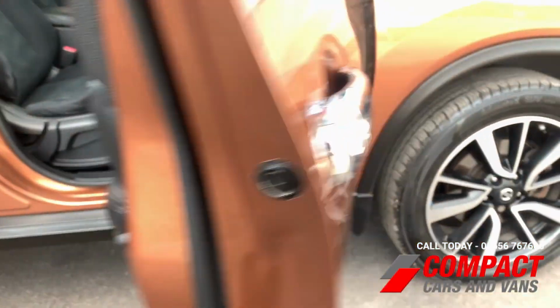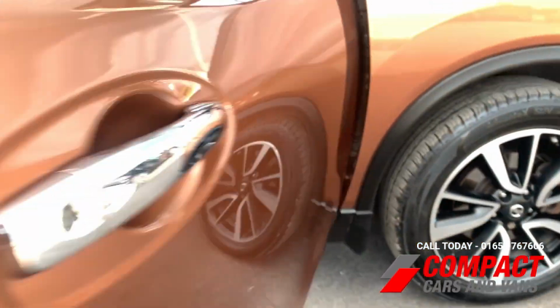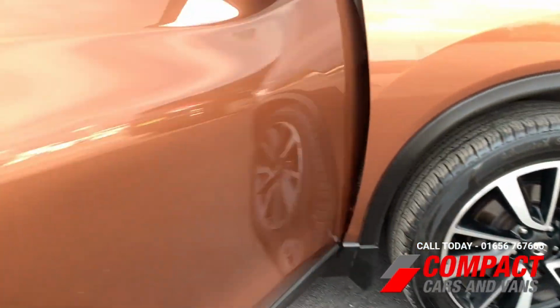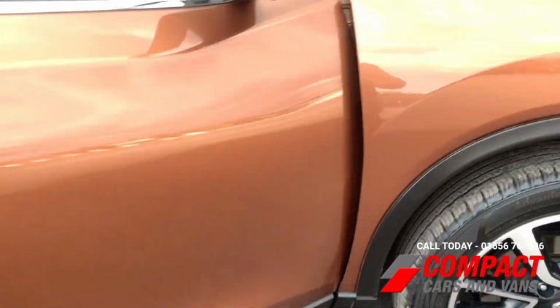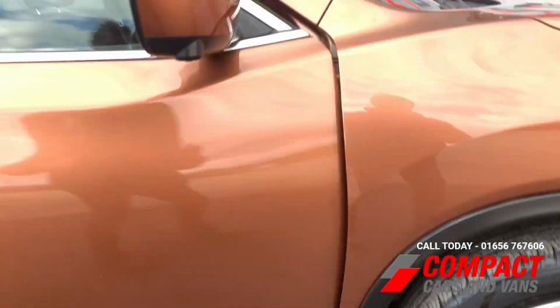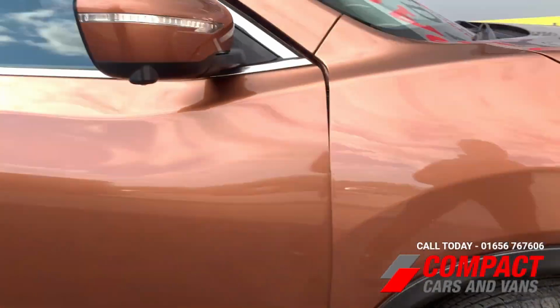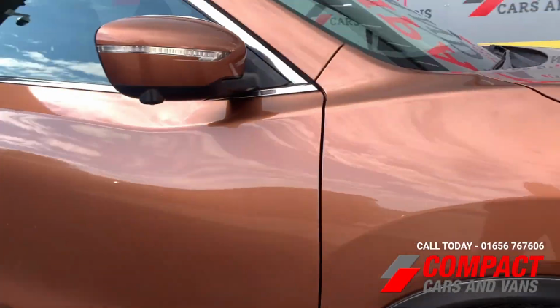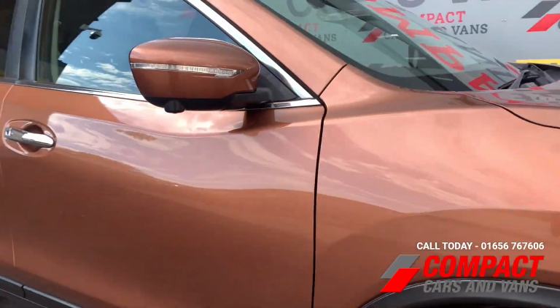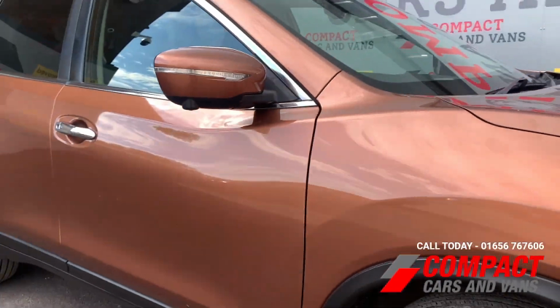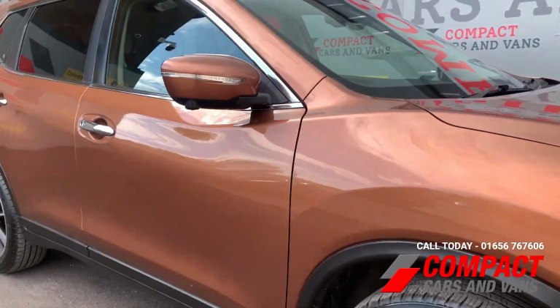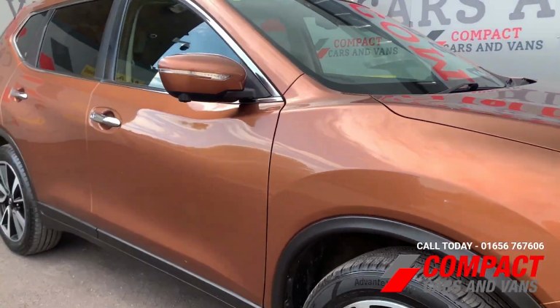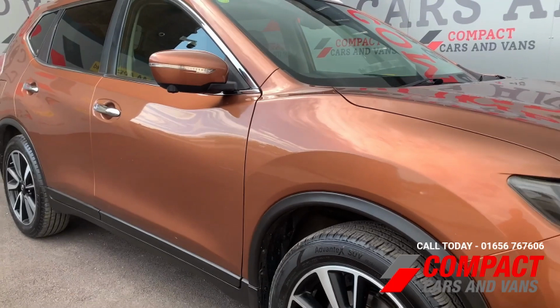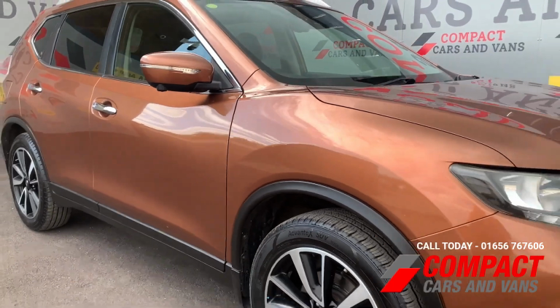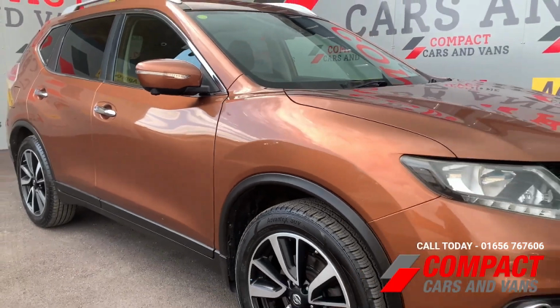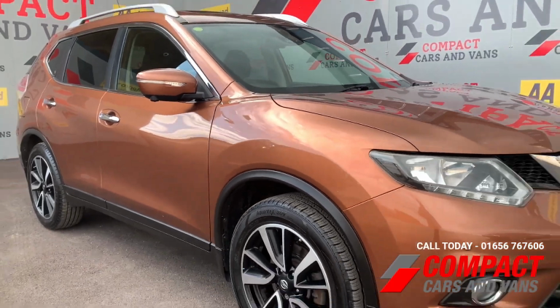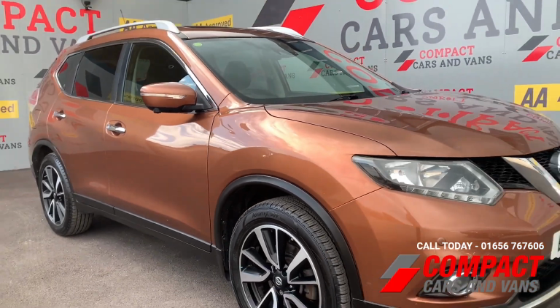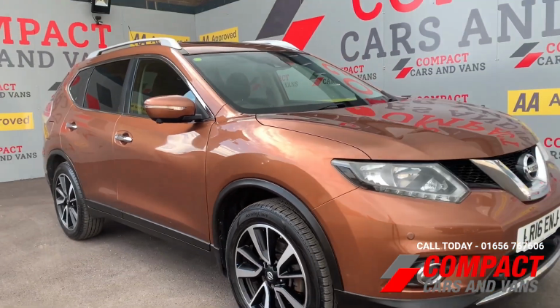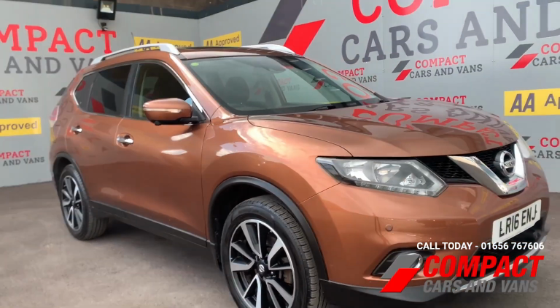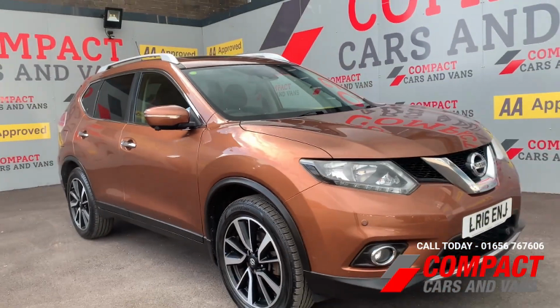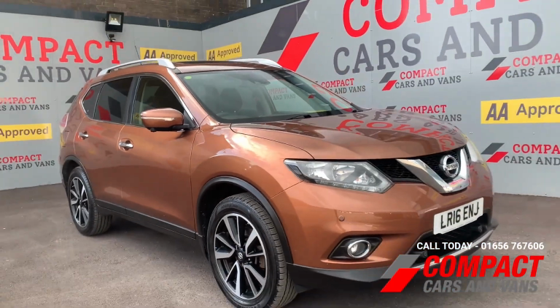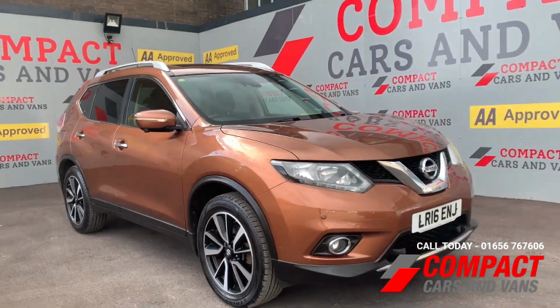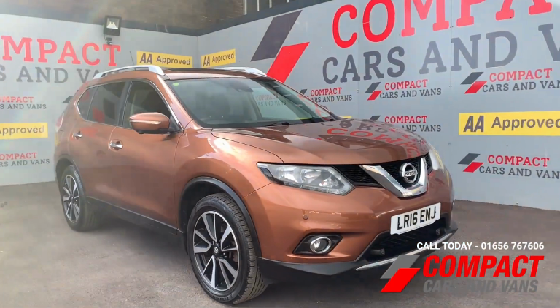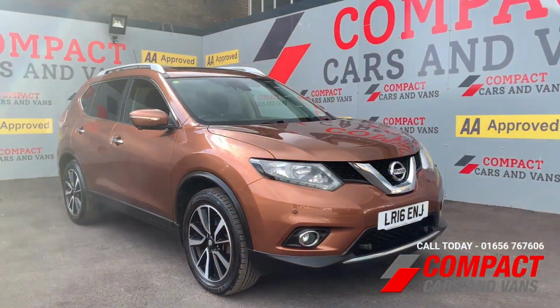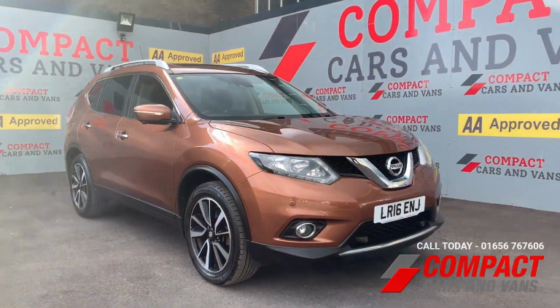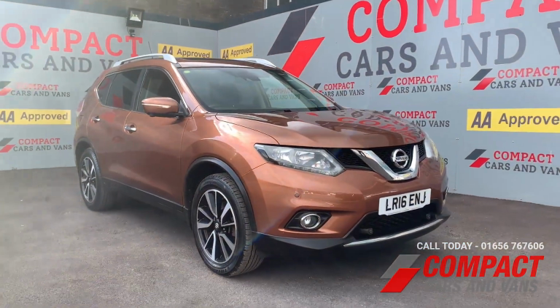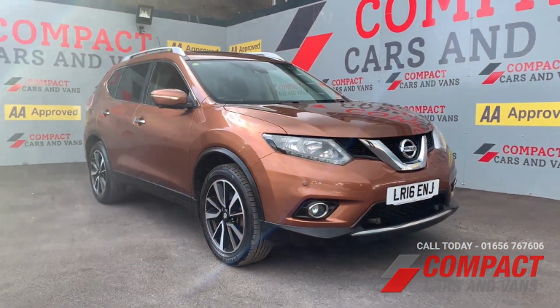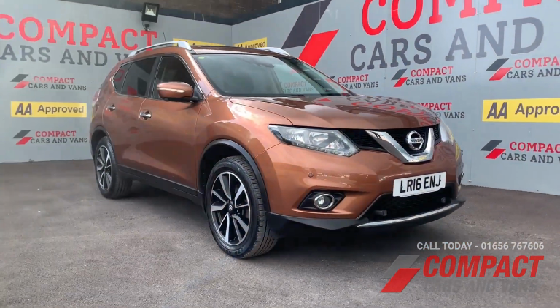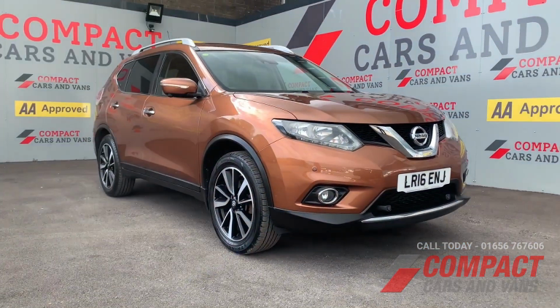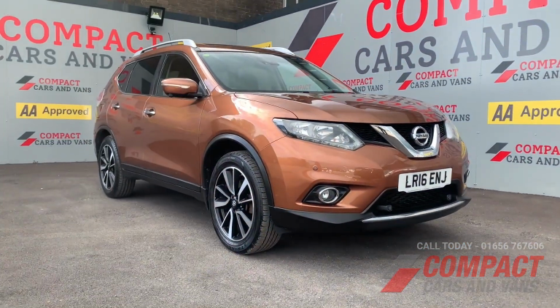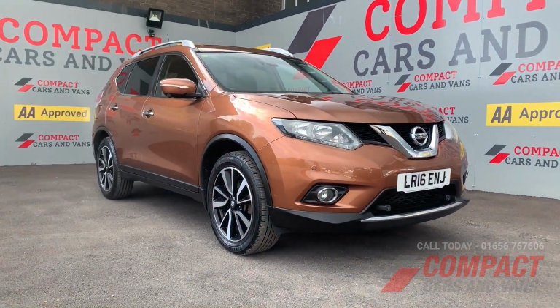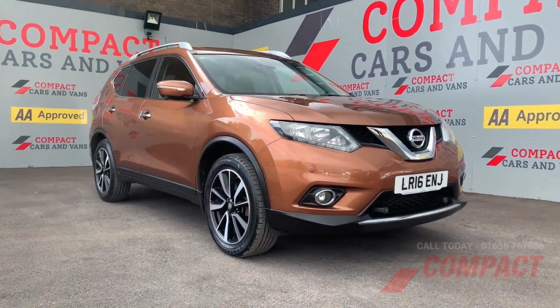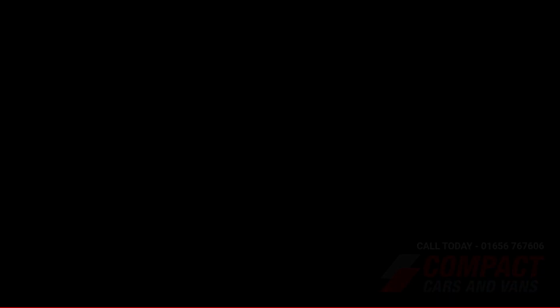So if this is the vehicle for you, then come on down to Comfort Cars and Vans, or give us a call on 01656 767 606.